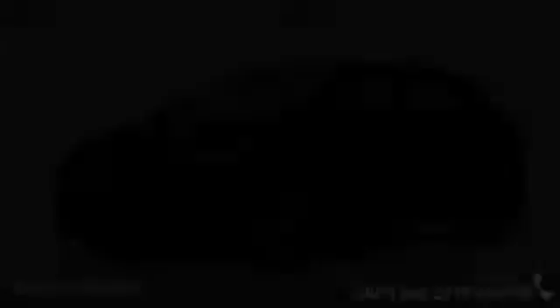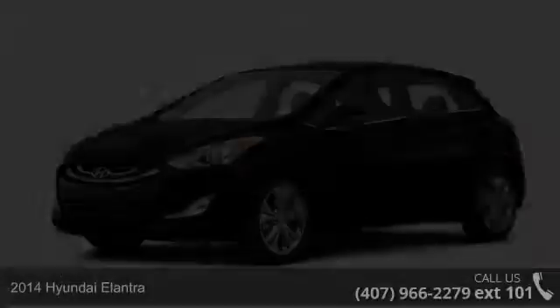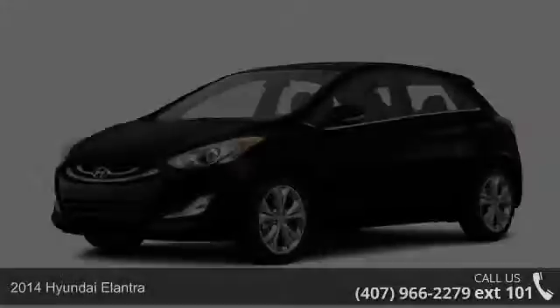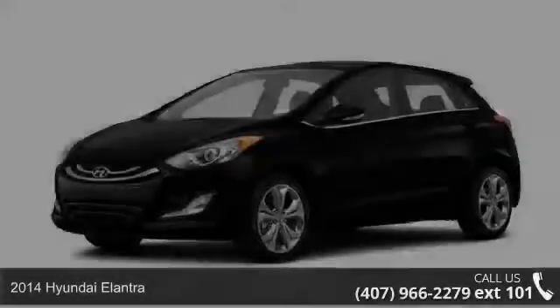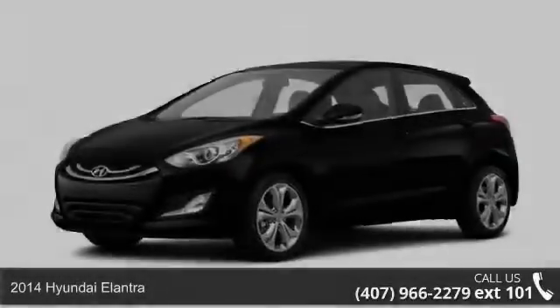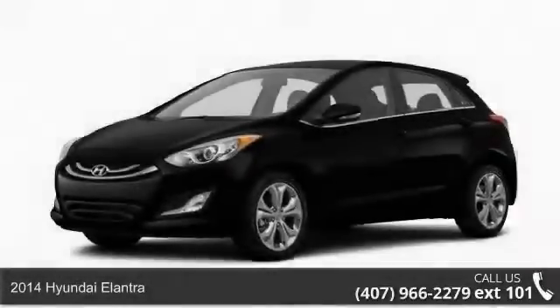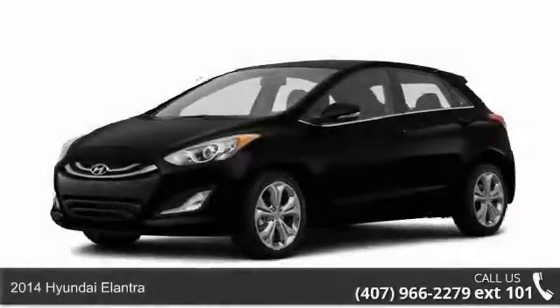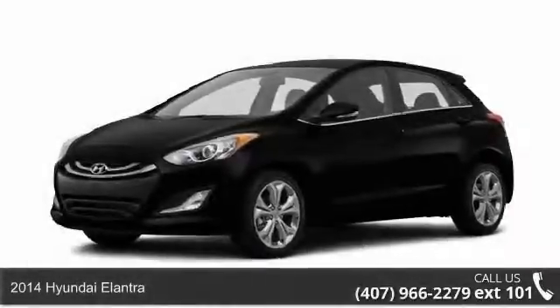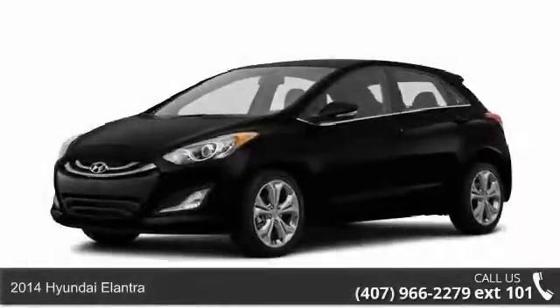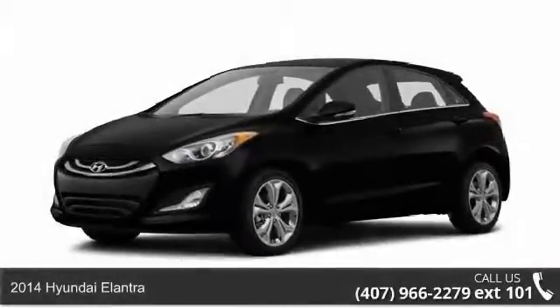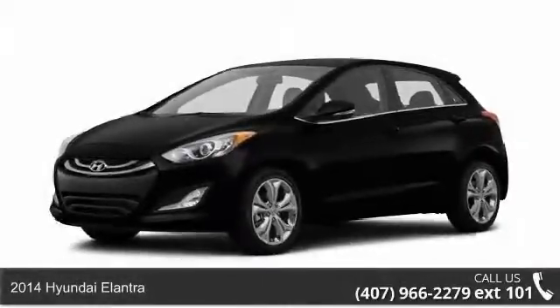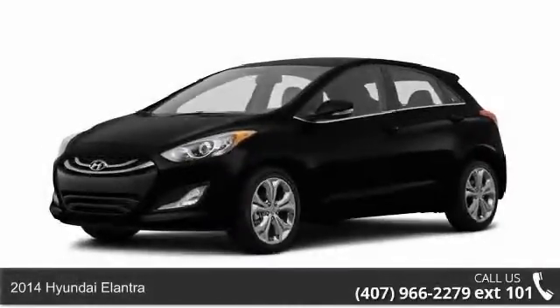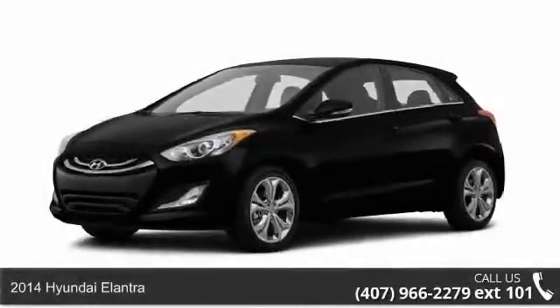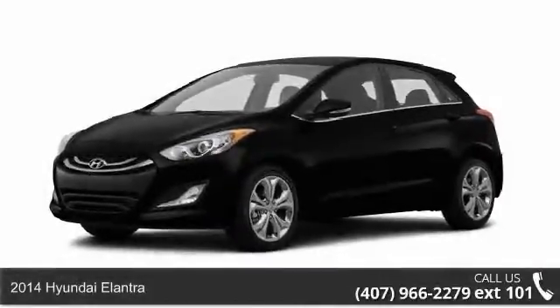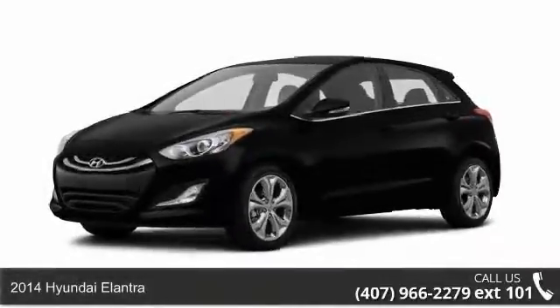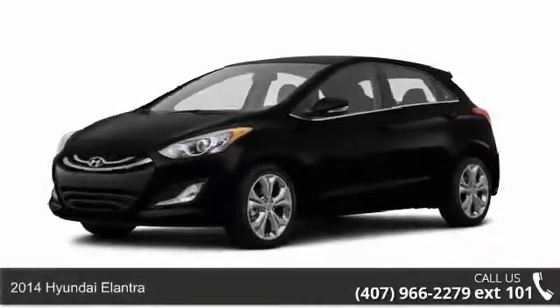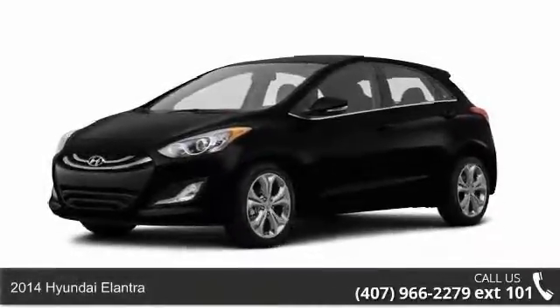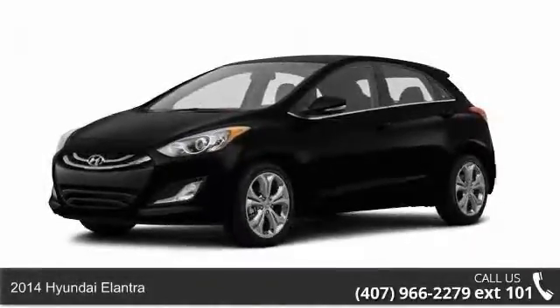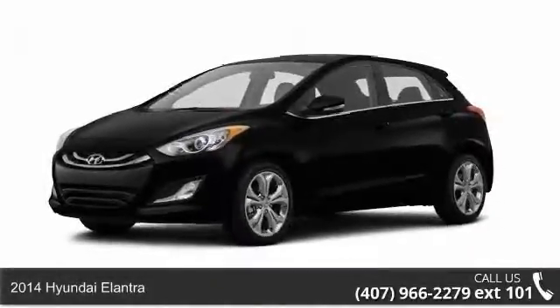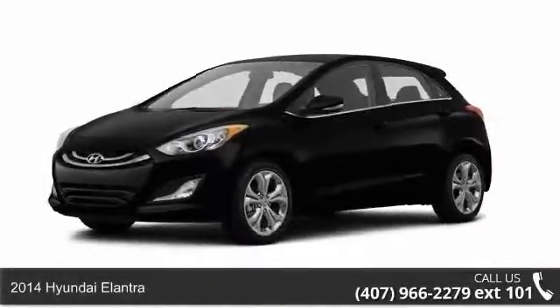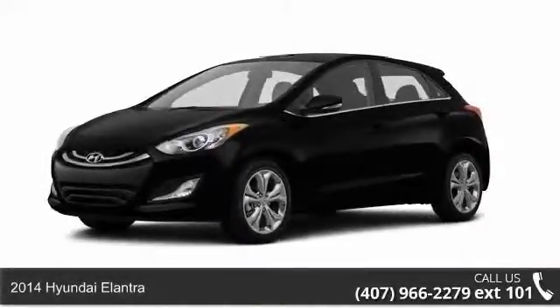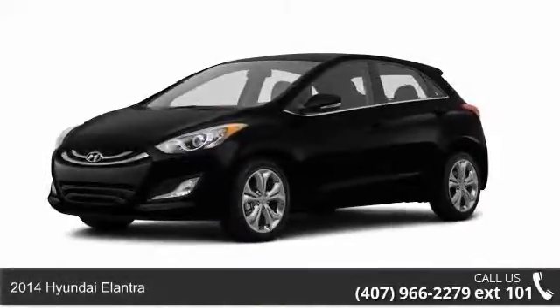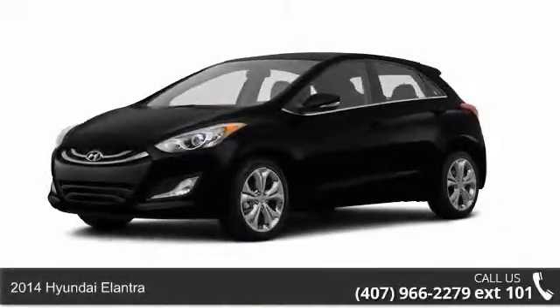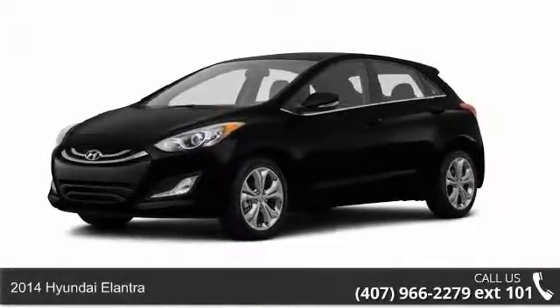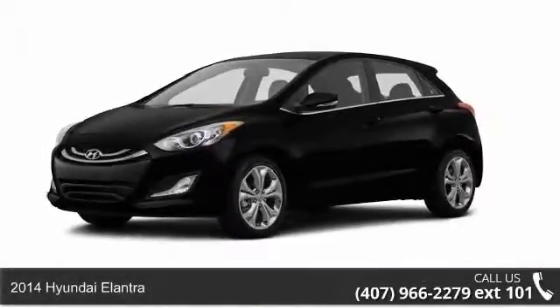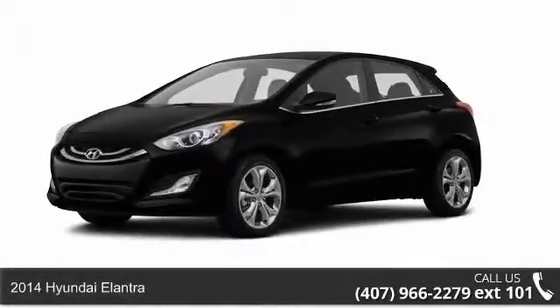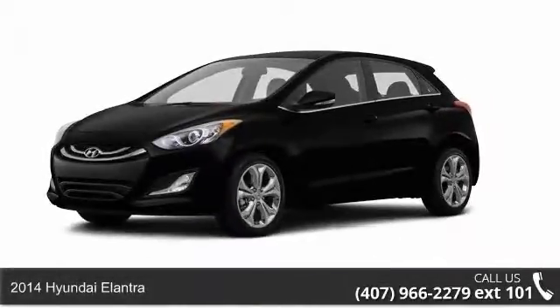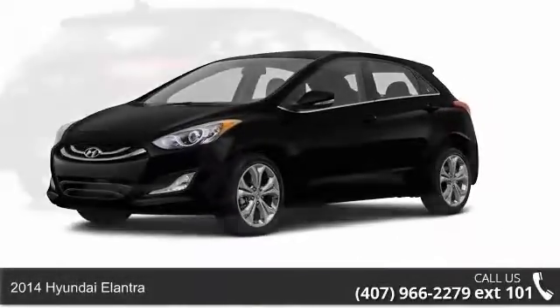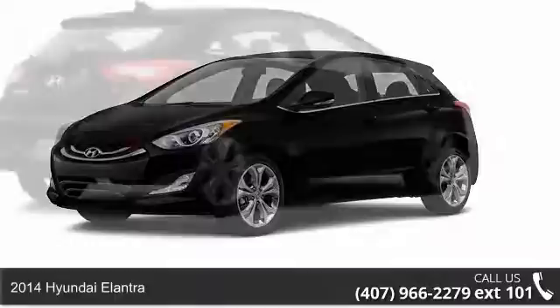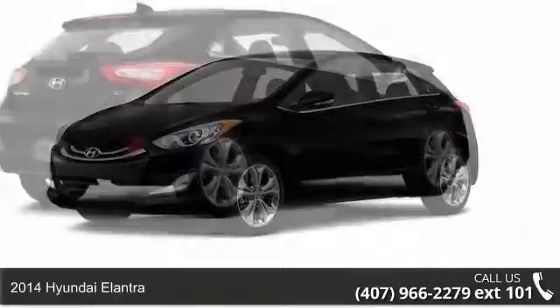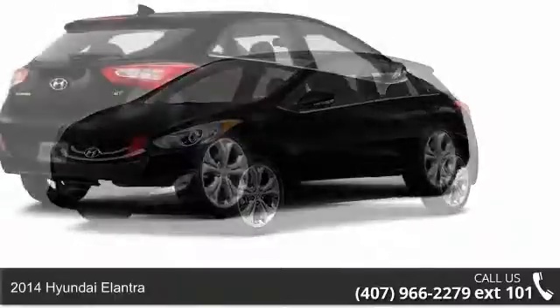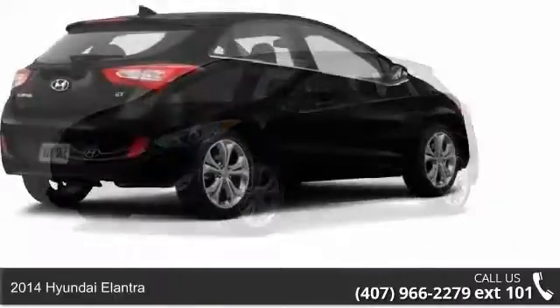Check out this 2014 Hyundai Elantra. This may be the set of wheels you've been looking for.